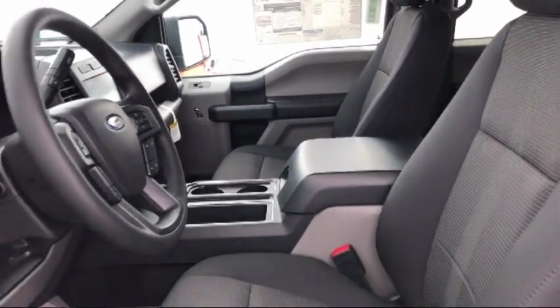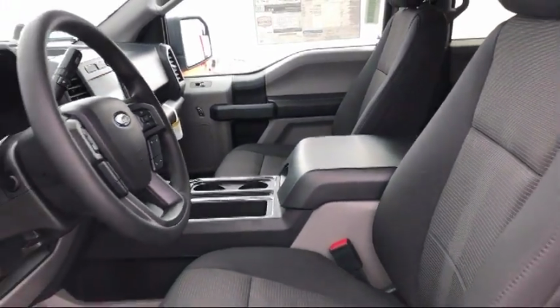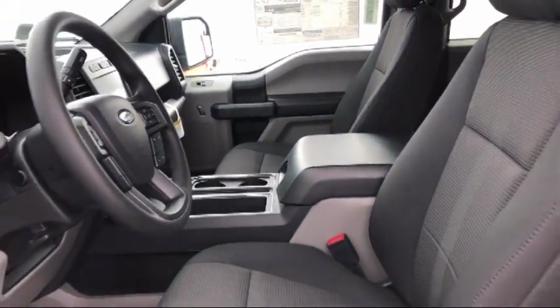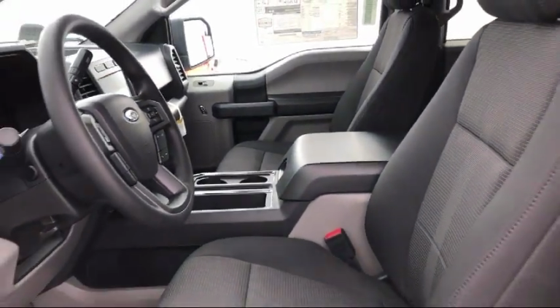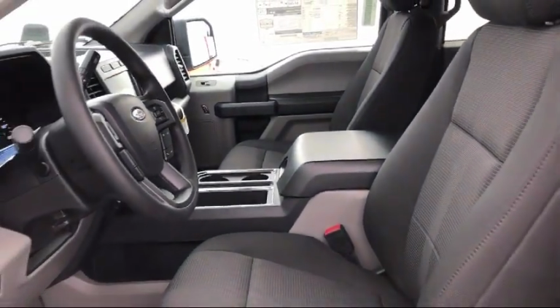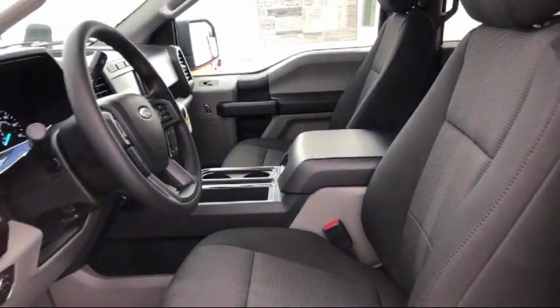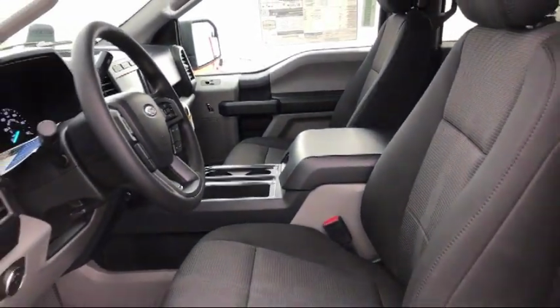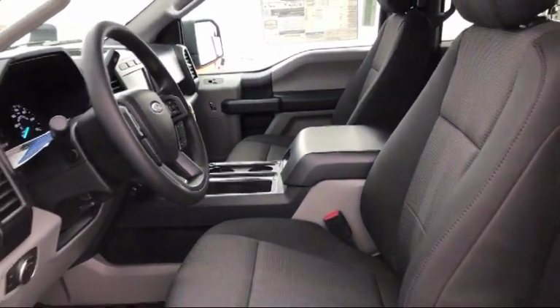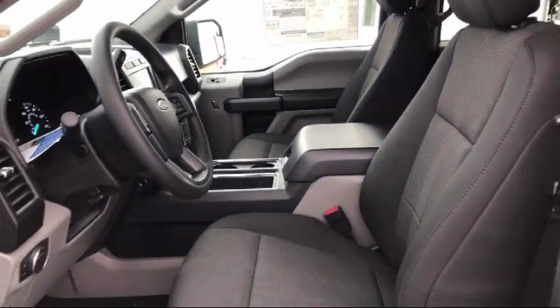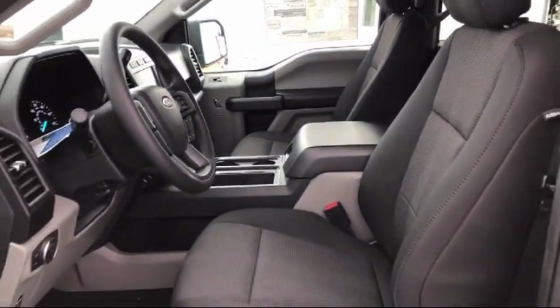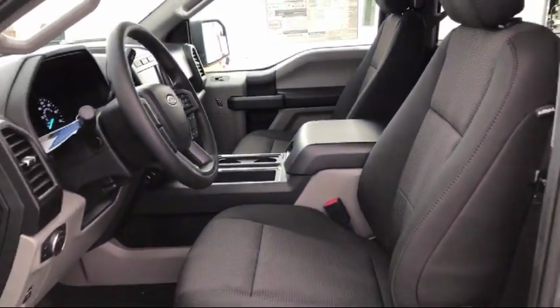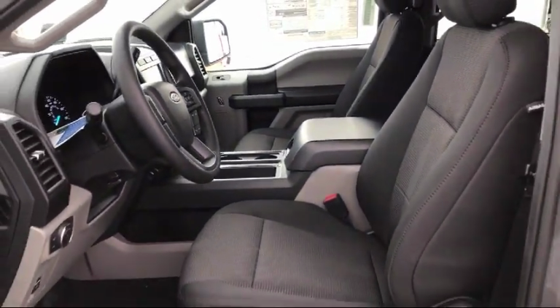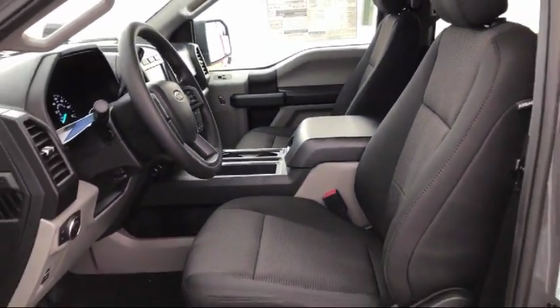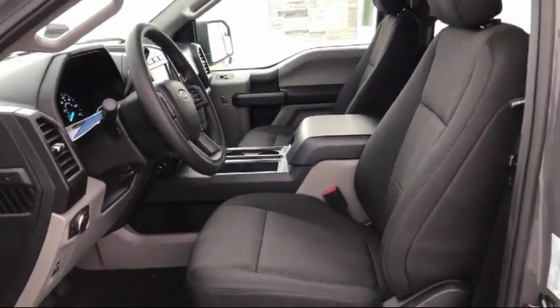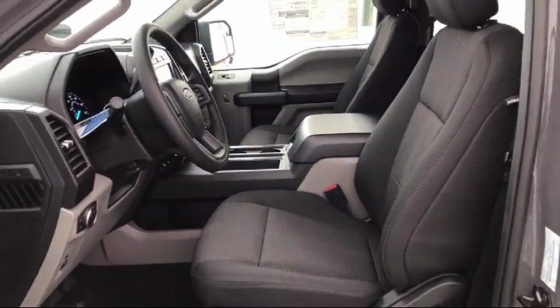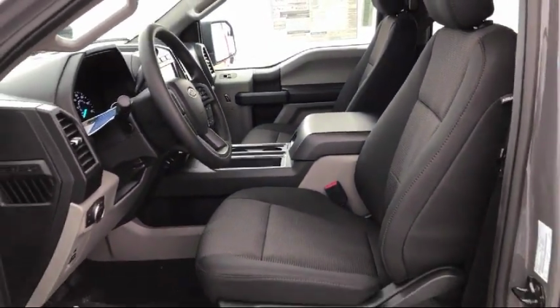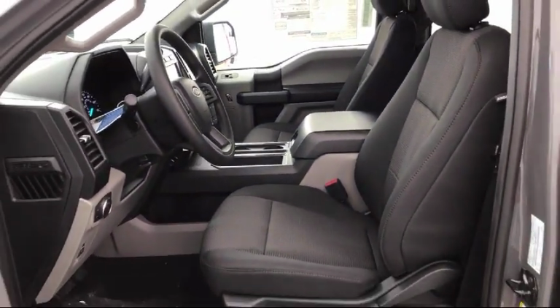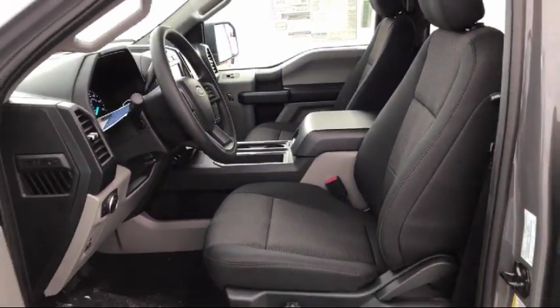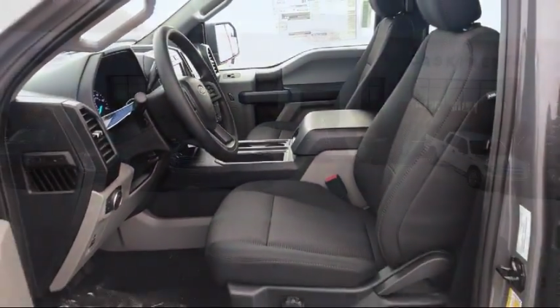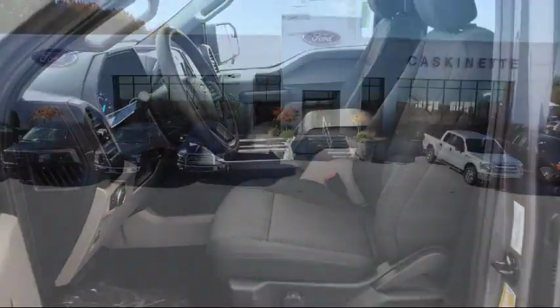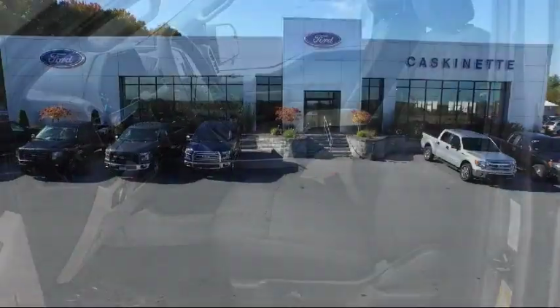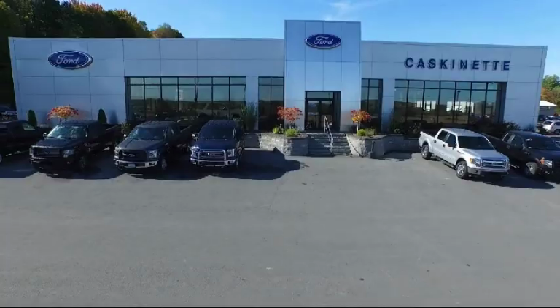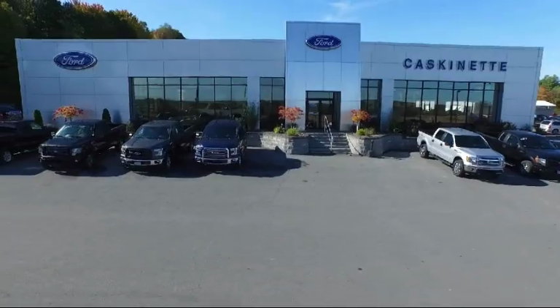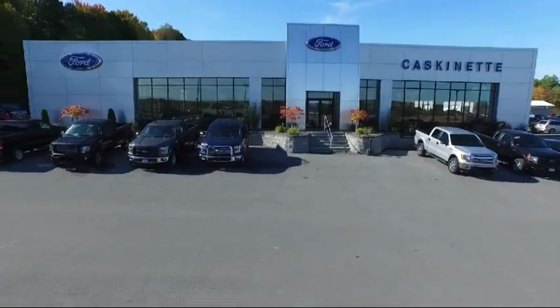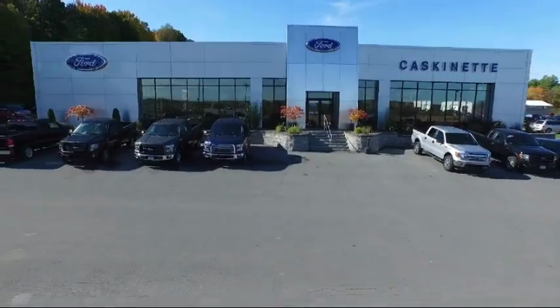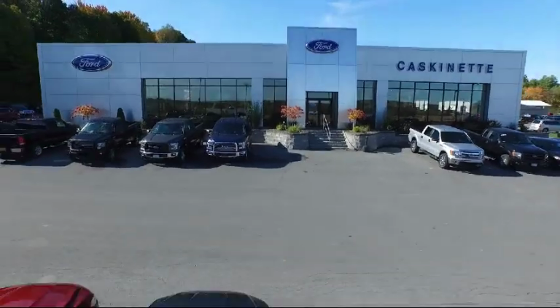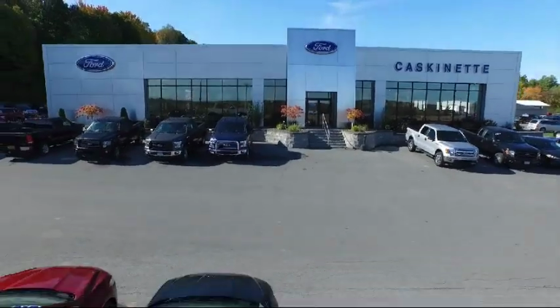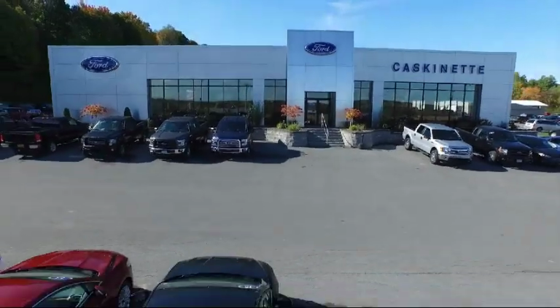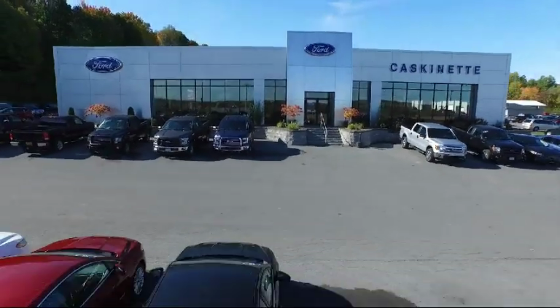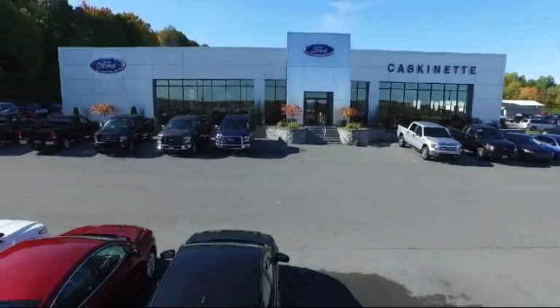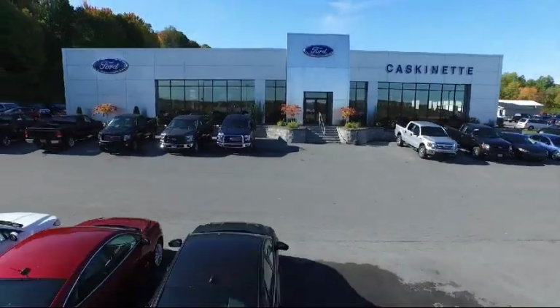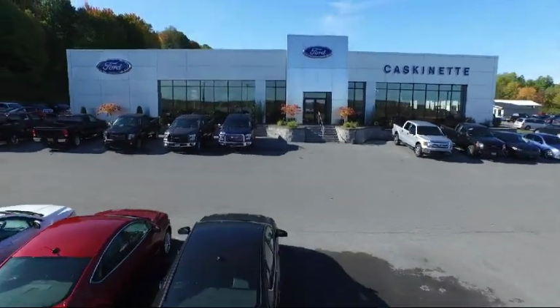We're located at 36788 State Route 26 in Carthage.